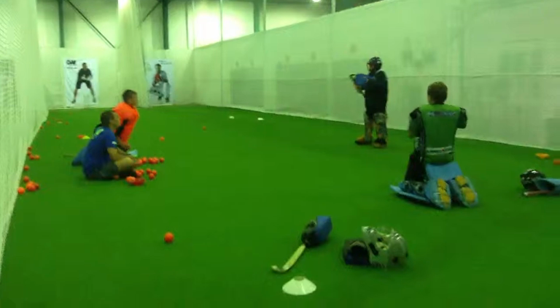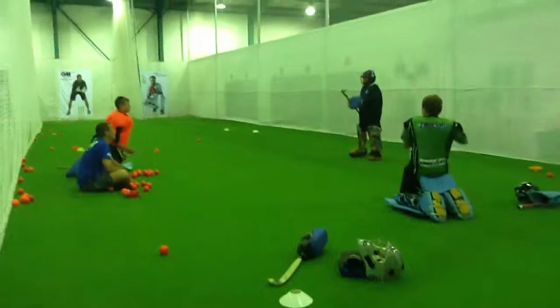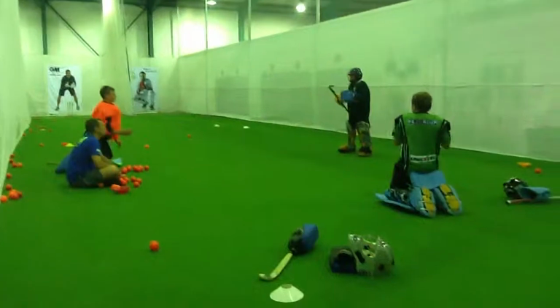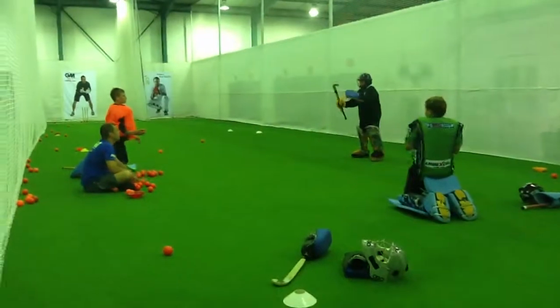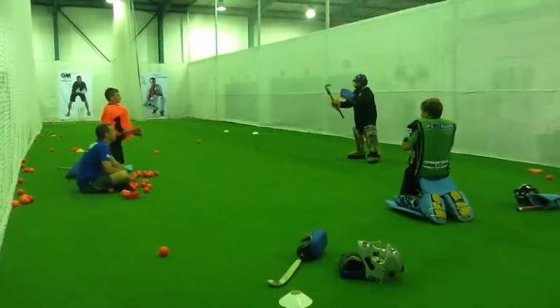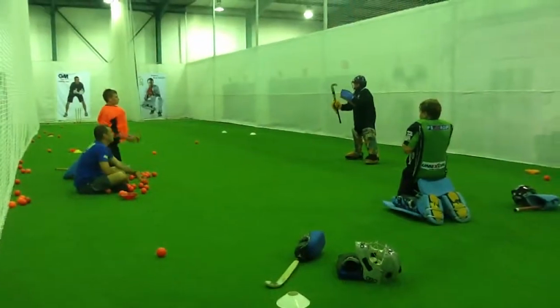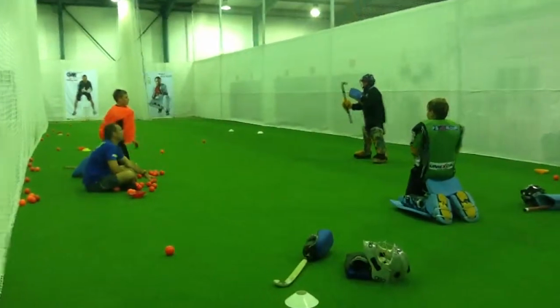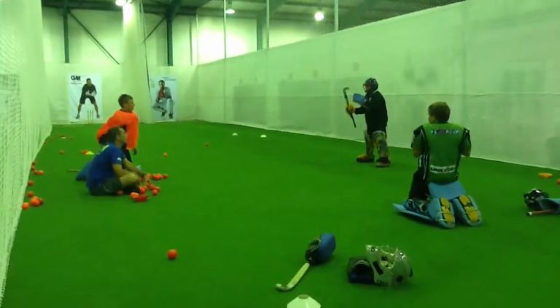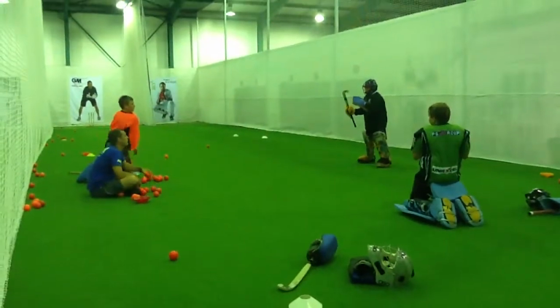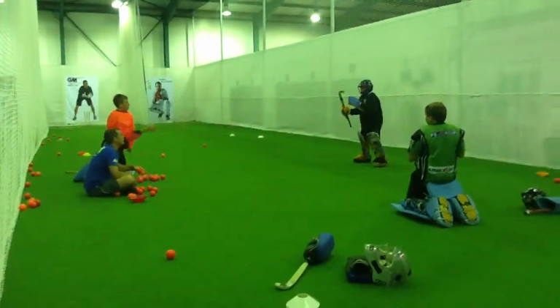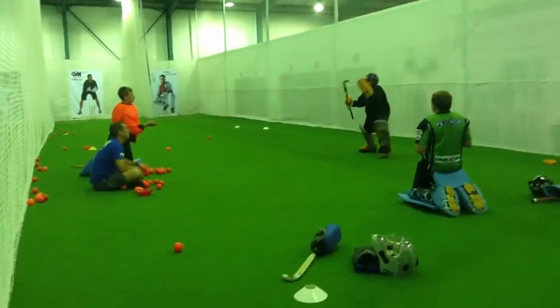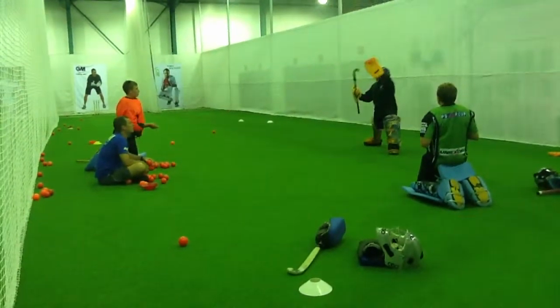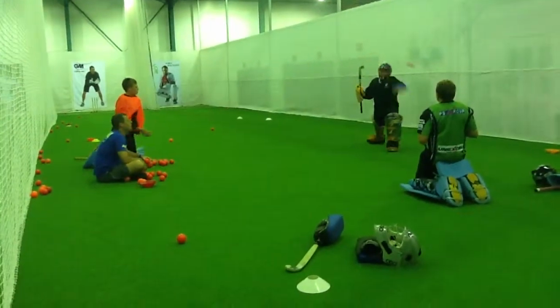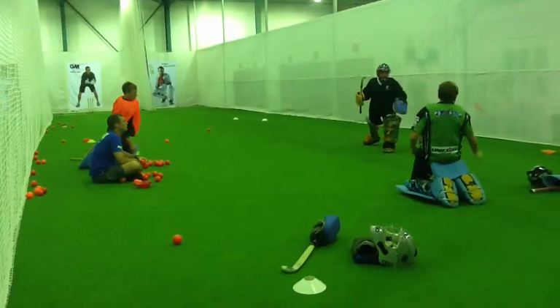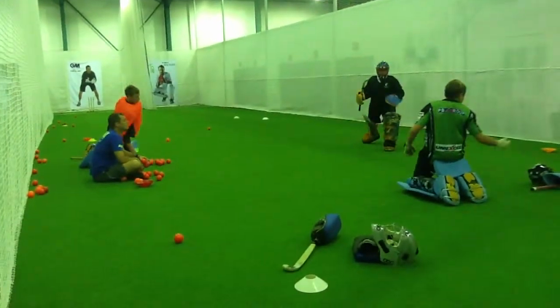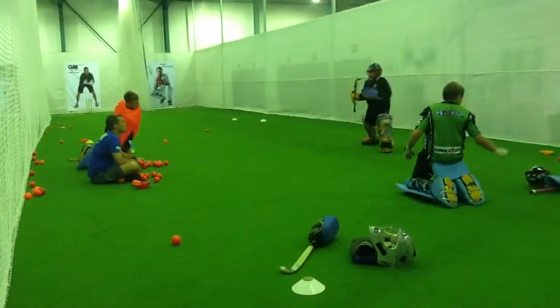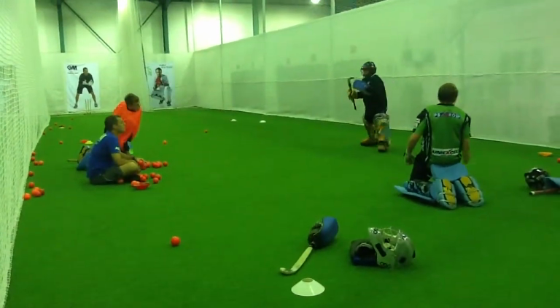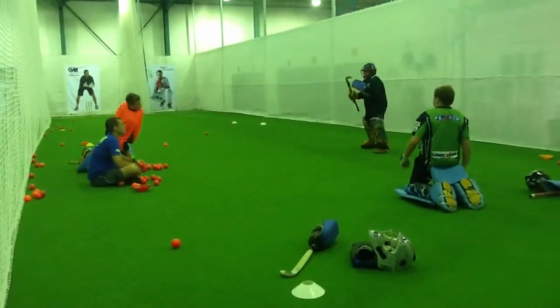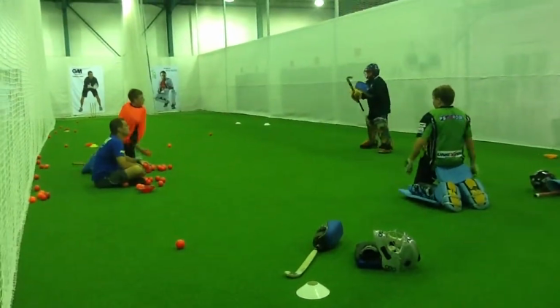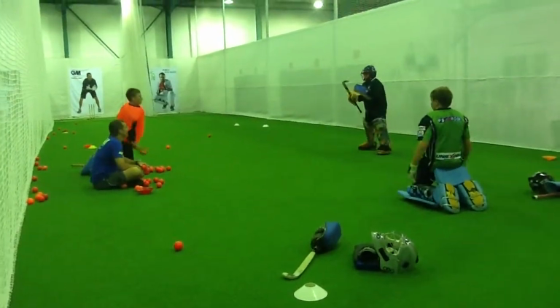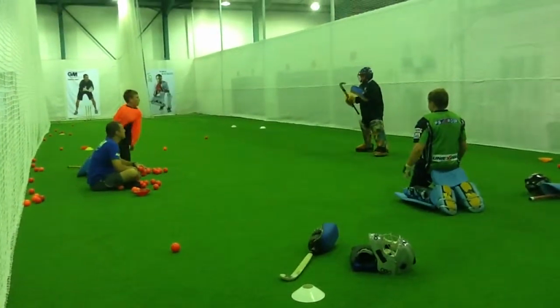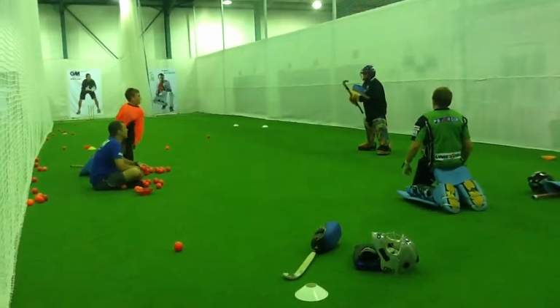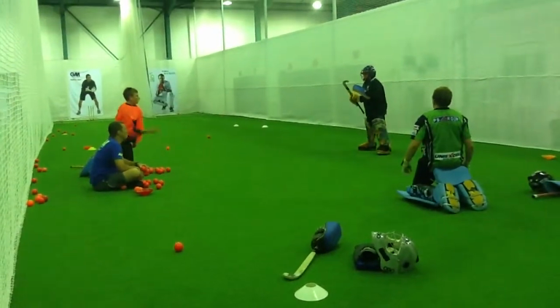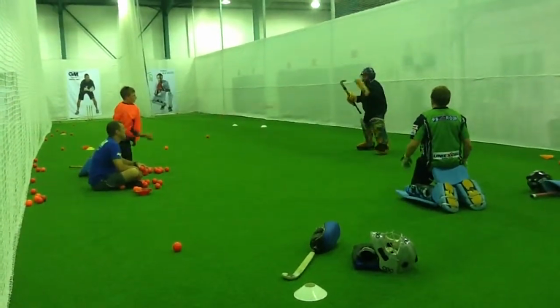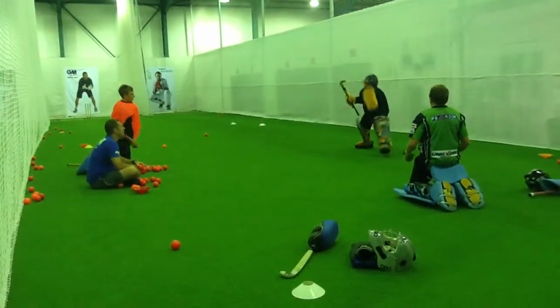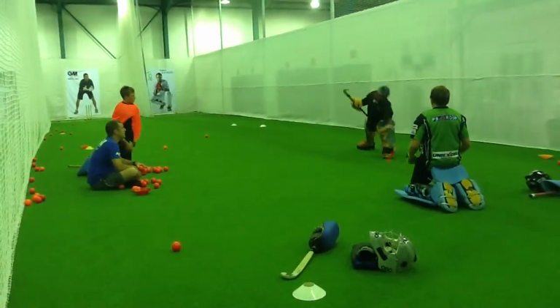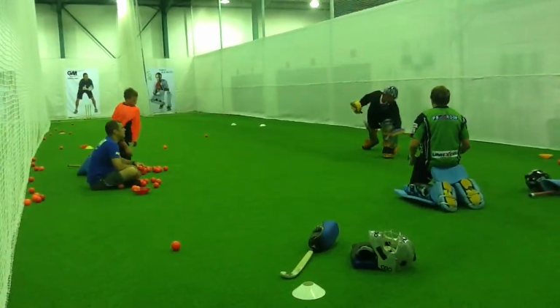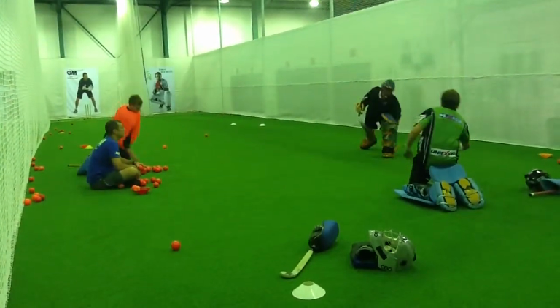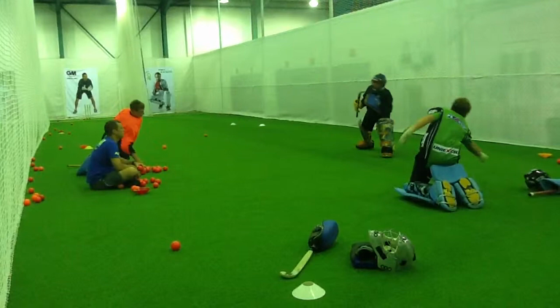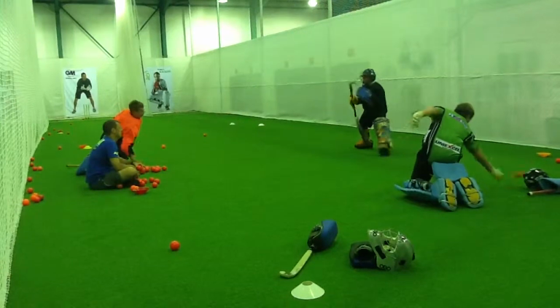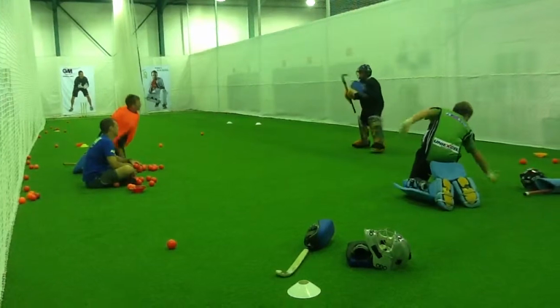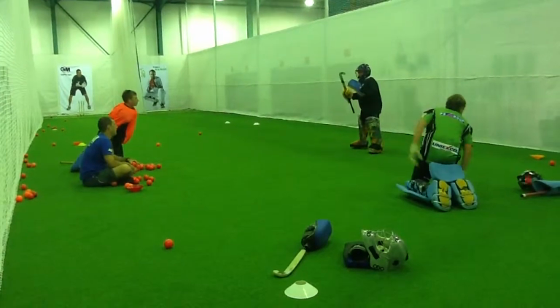Thumbs up, thumbs up. Nice, nice. I like the hand. Good.